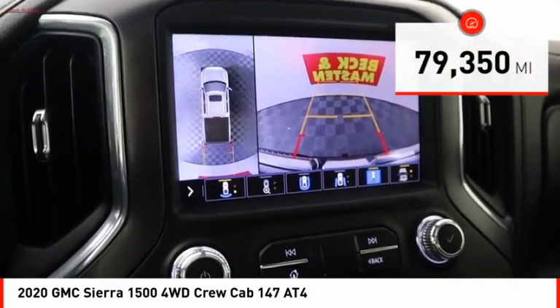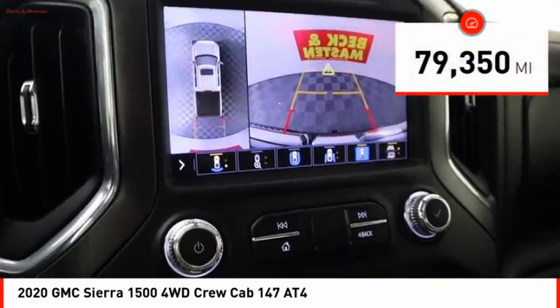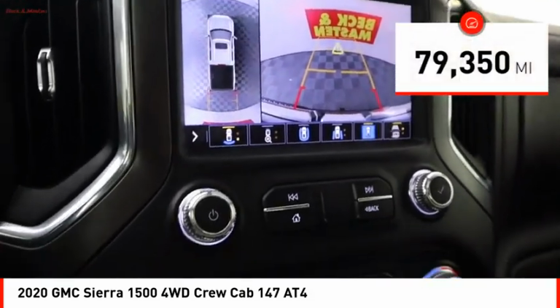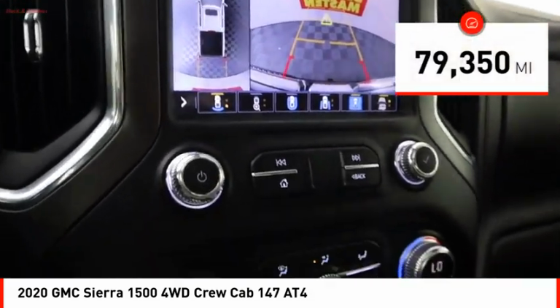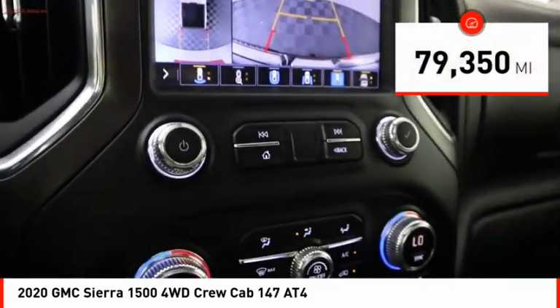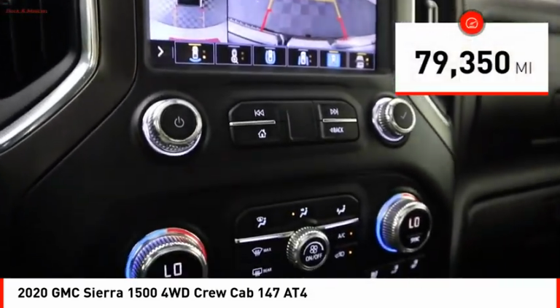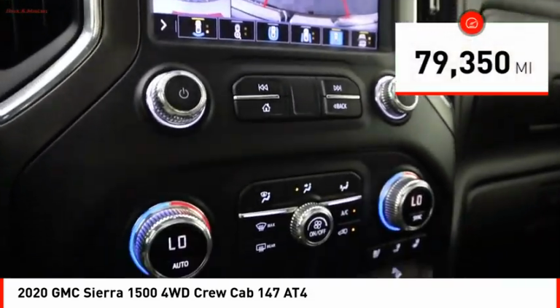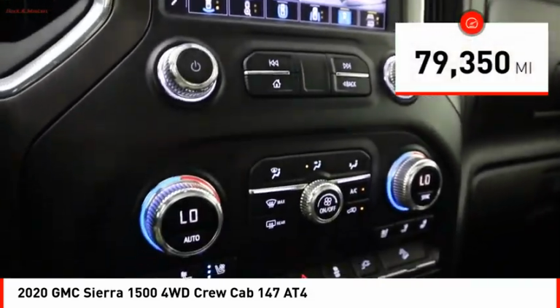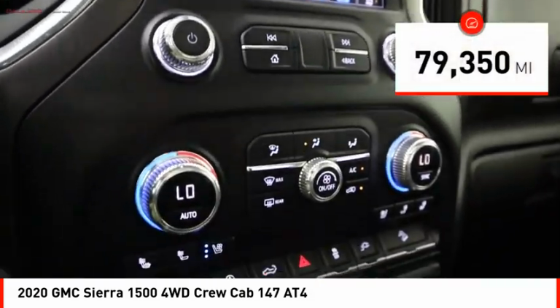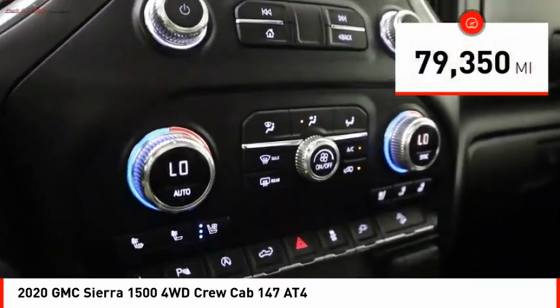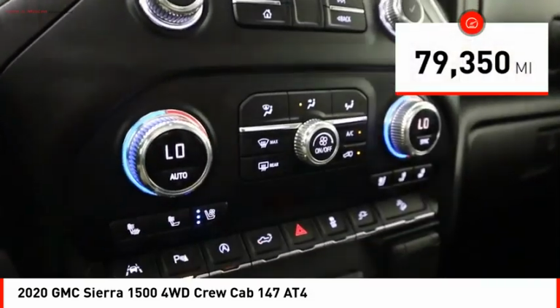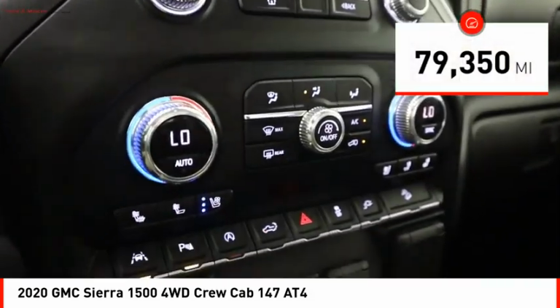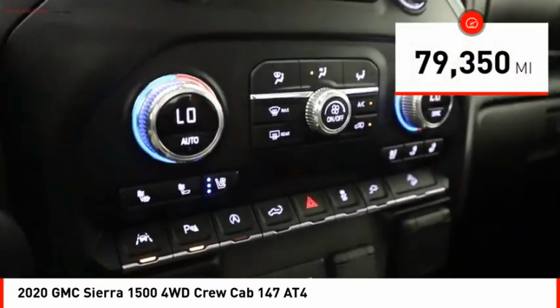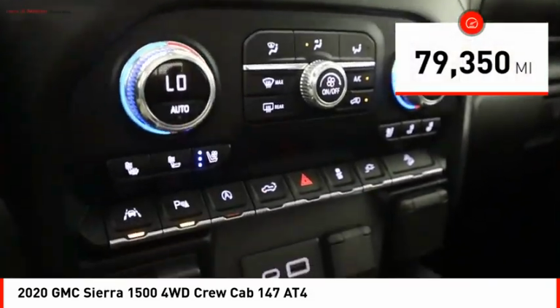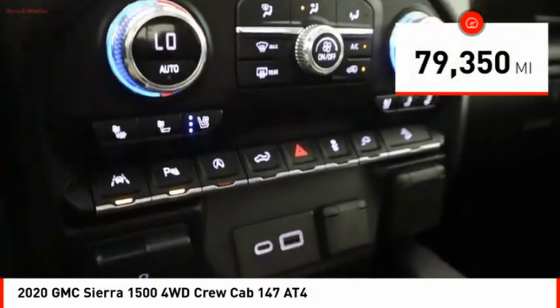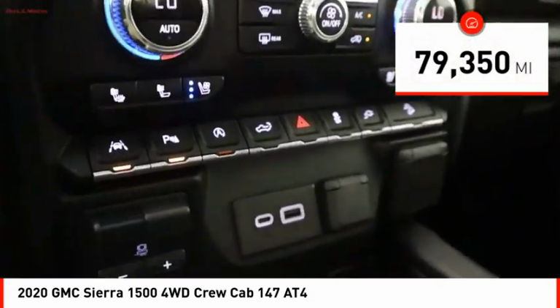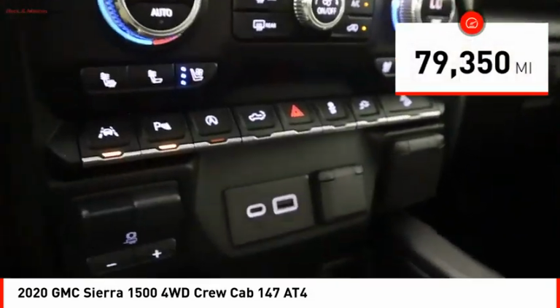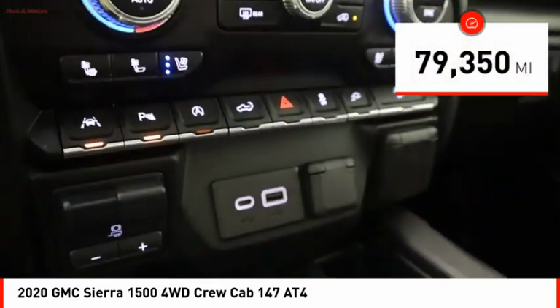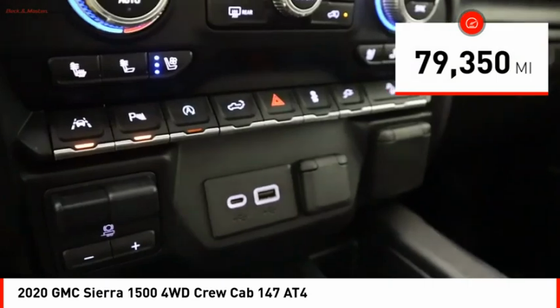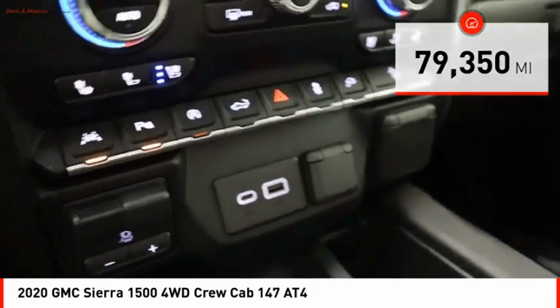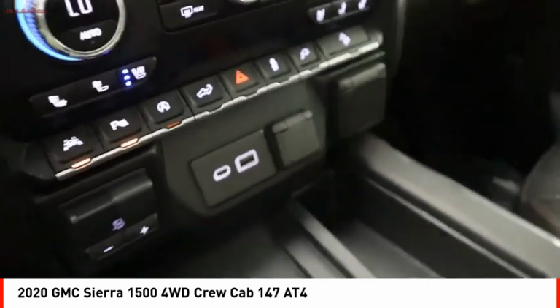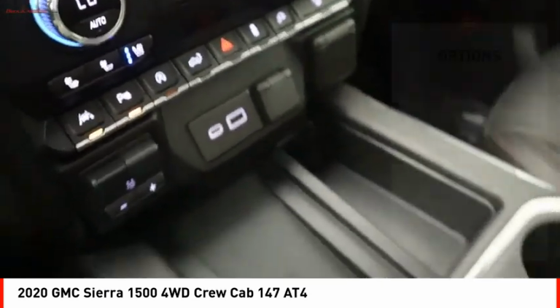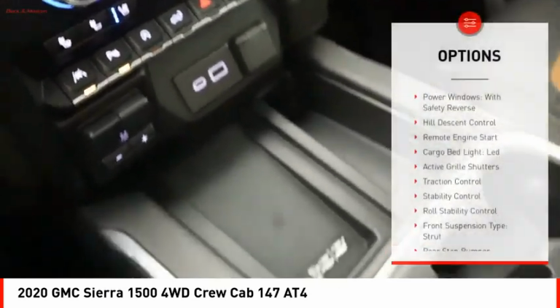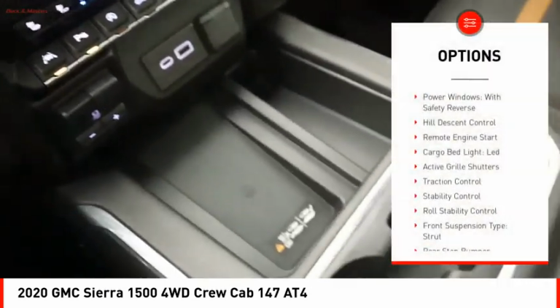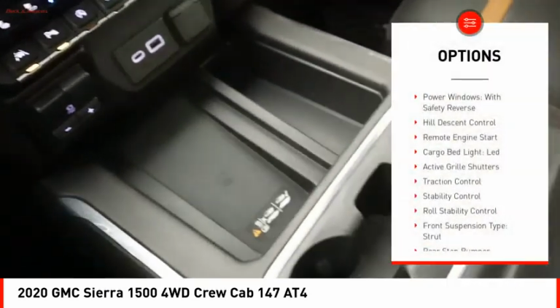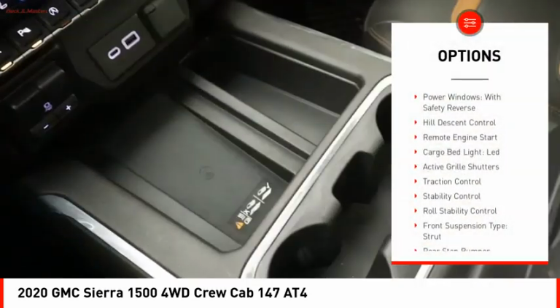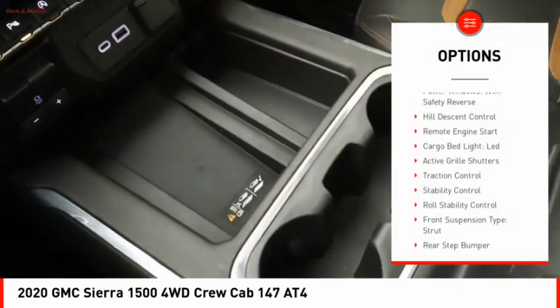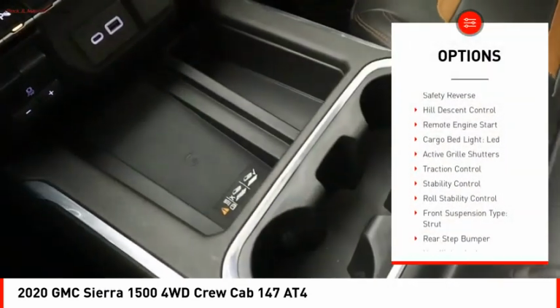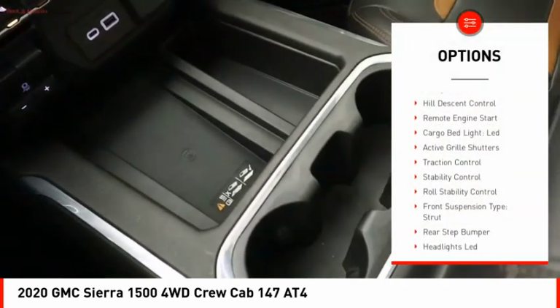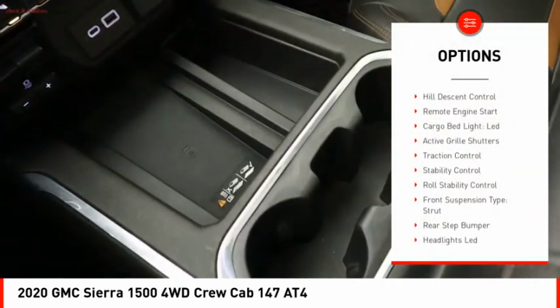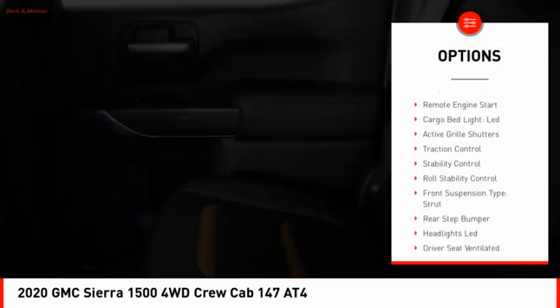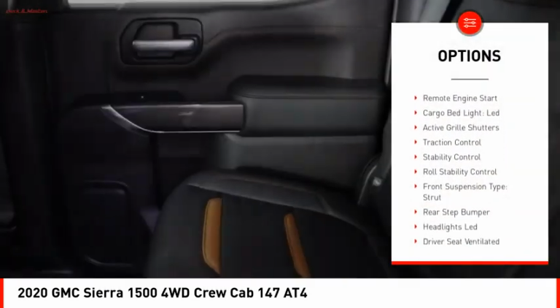This vehicle has less than 80,000 miles. Here are some of this vehicle's great options: power windows with safety reverse,